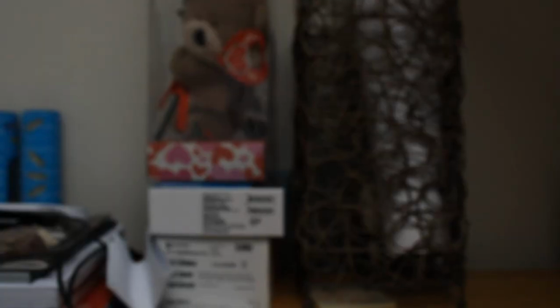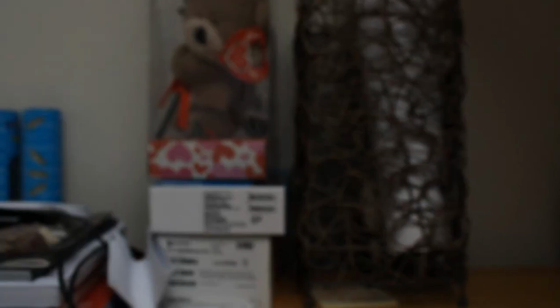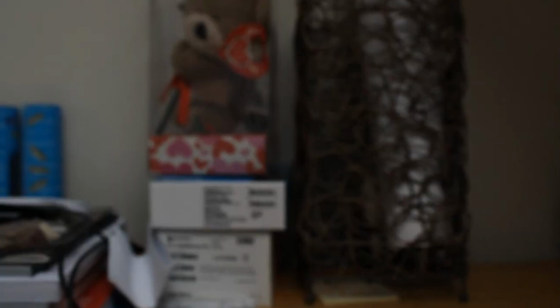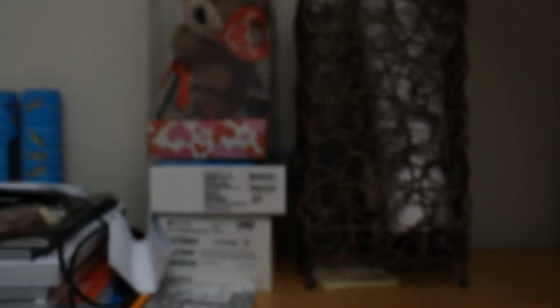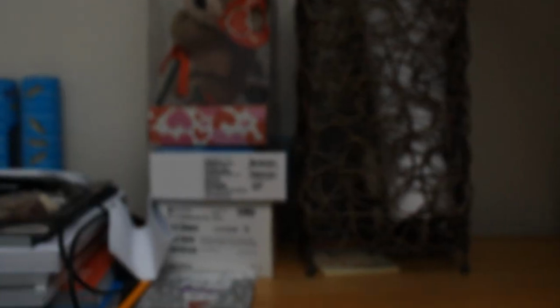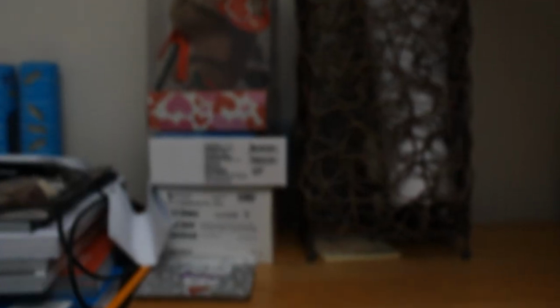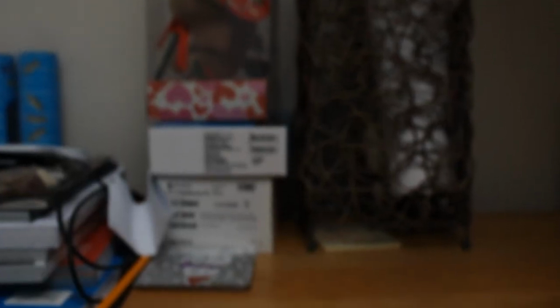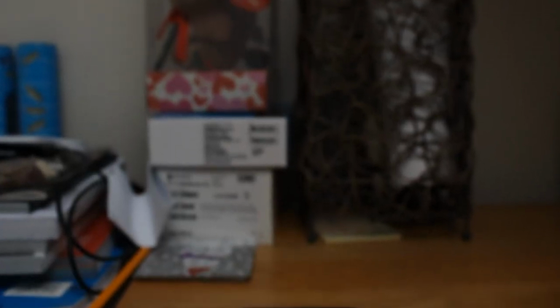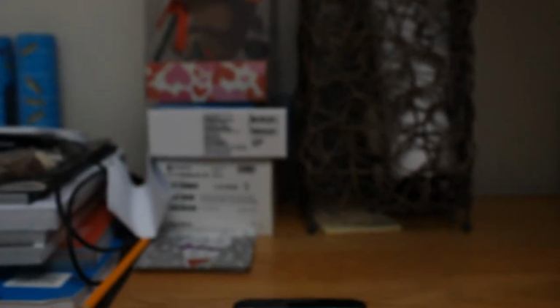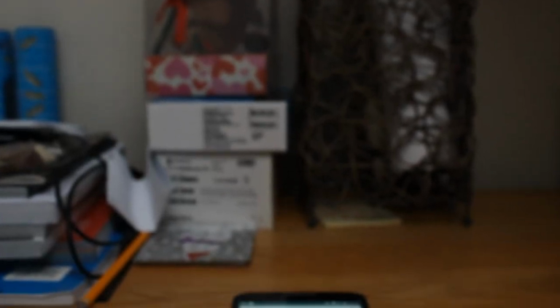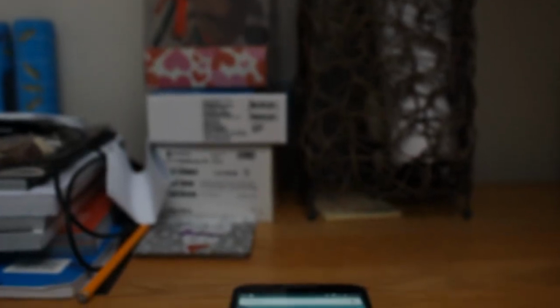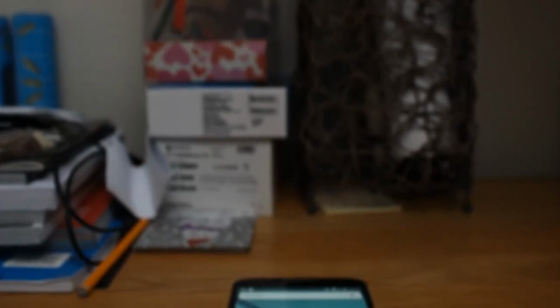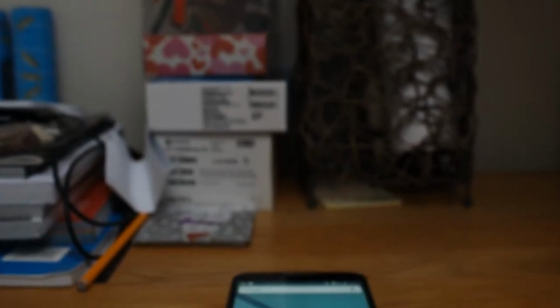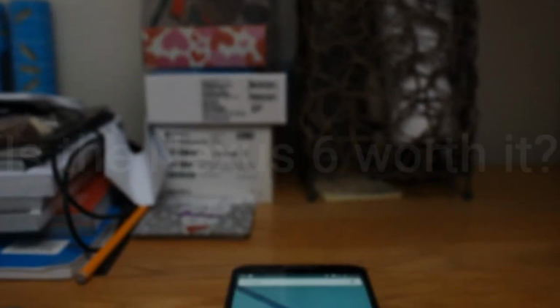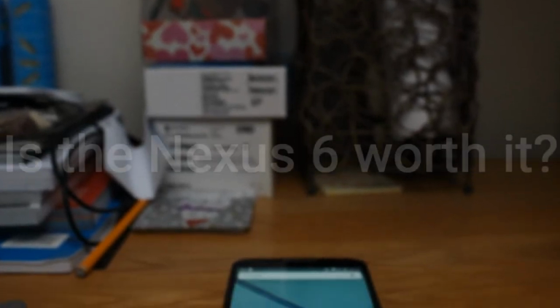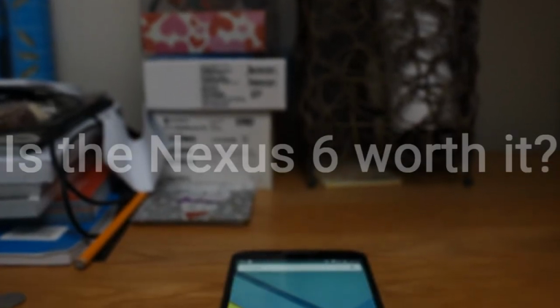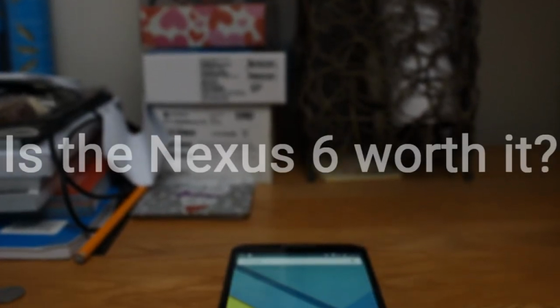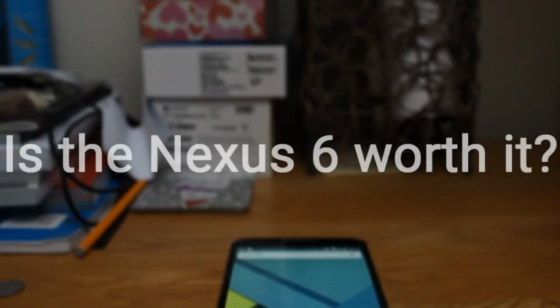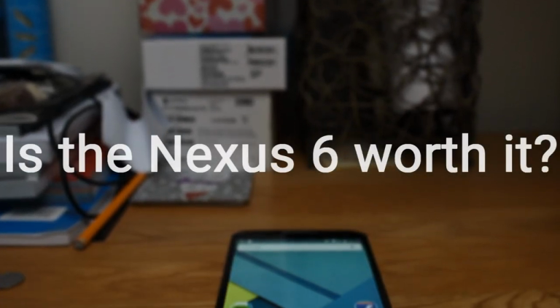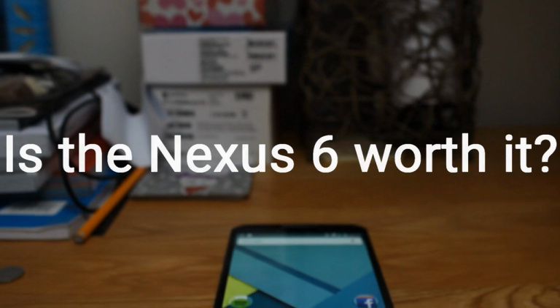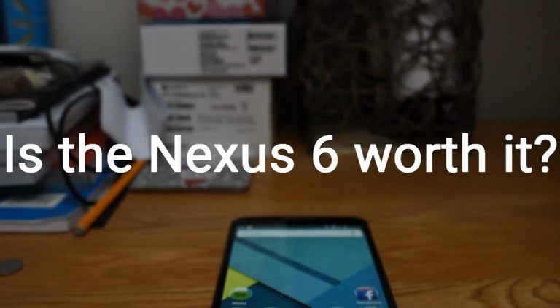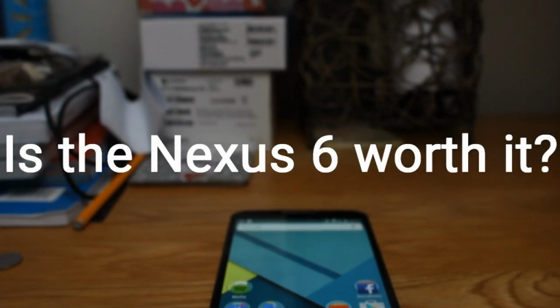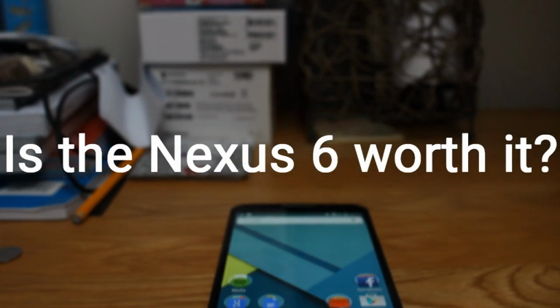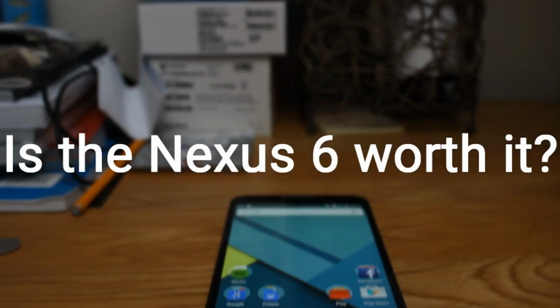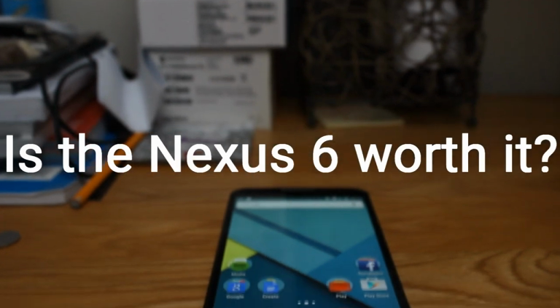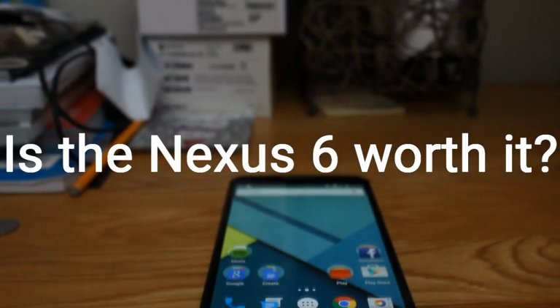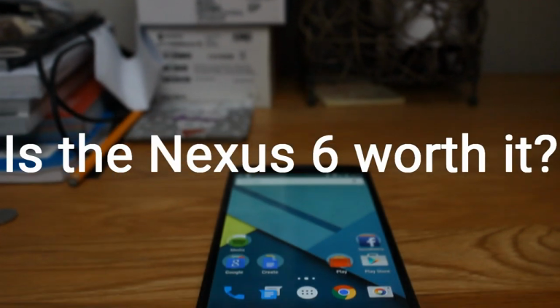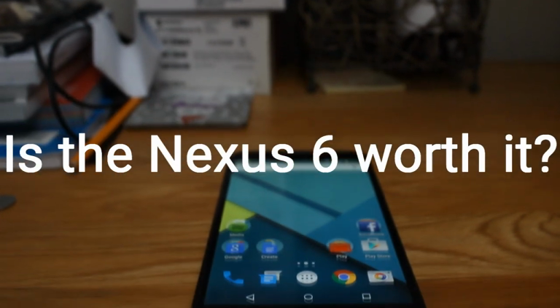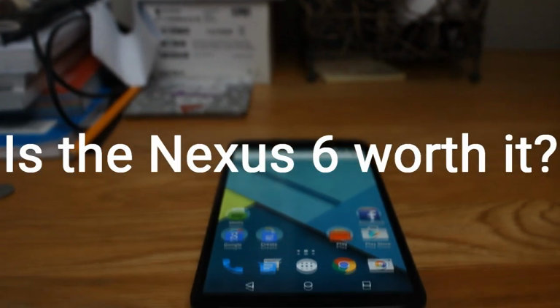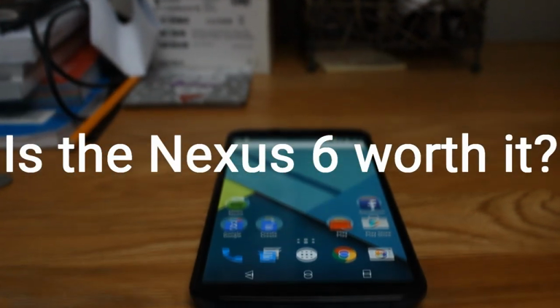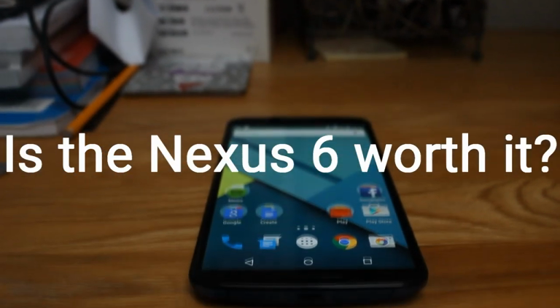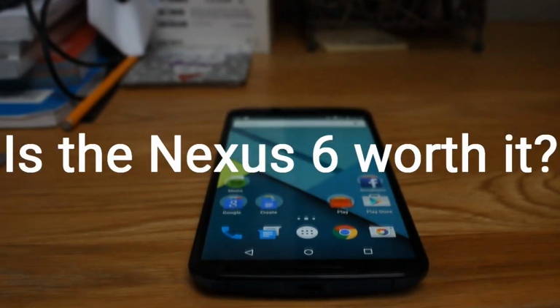So in this video, I'm going to be asking and answering: is the Nexus 6 worth buying for use as a daily driver?